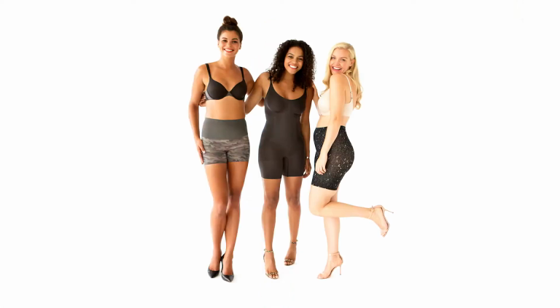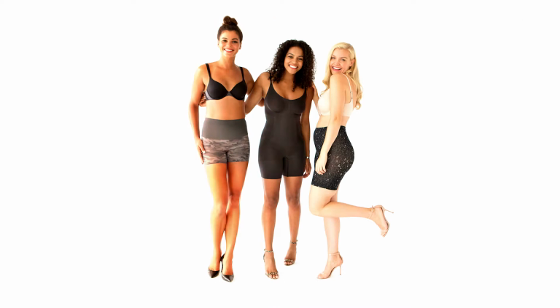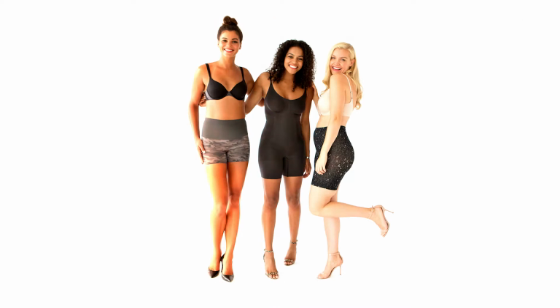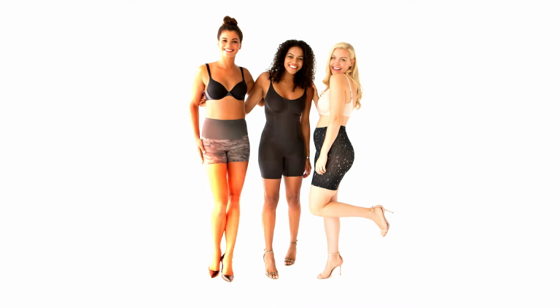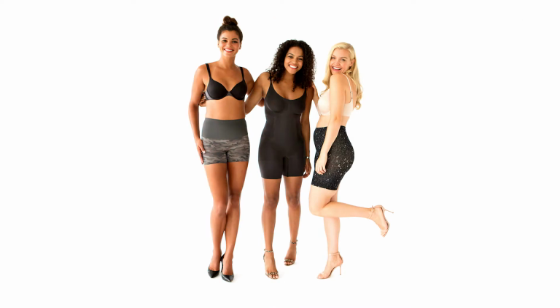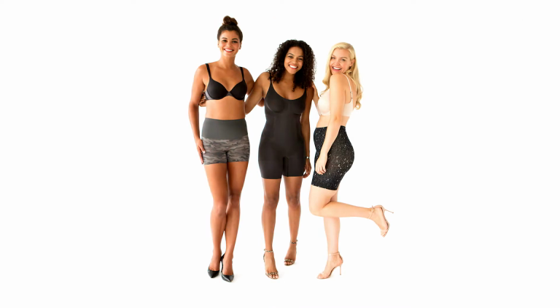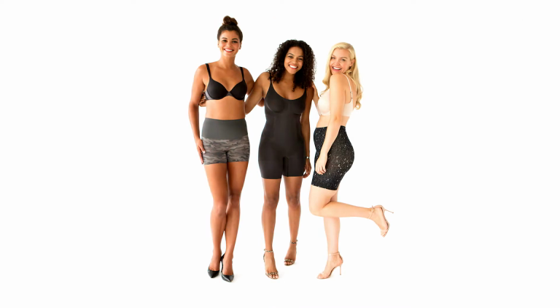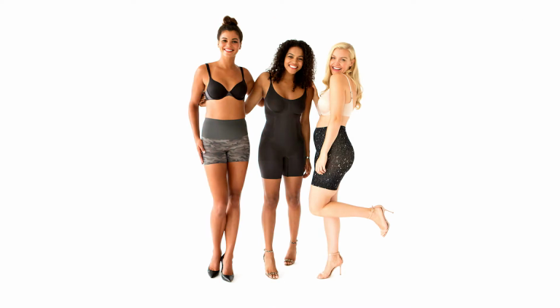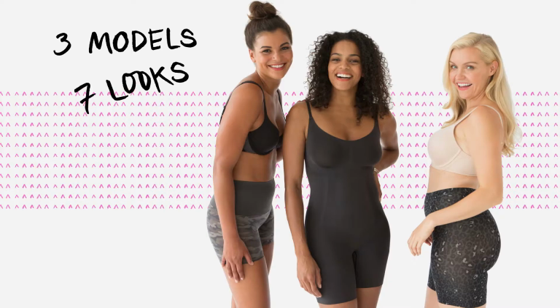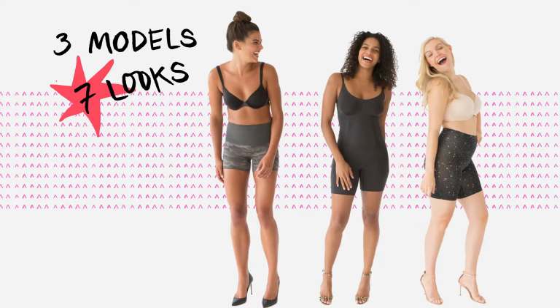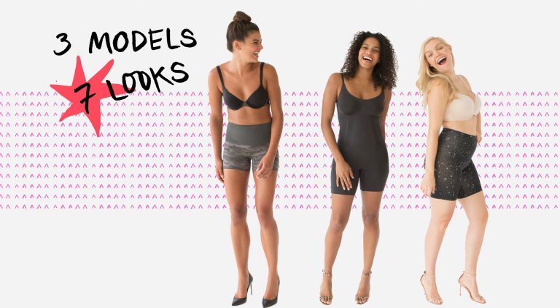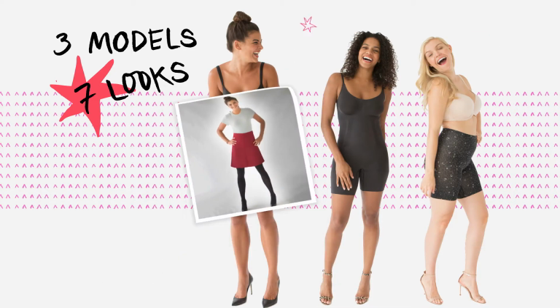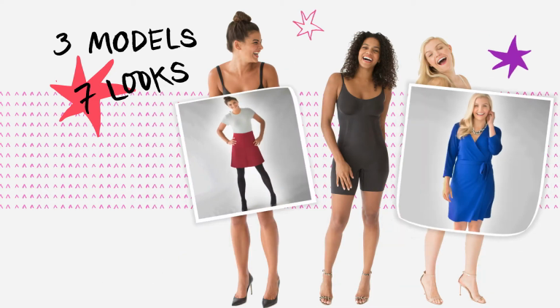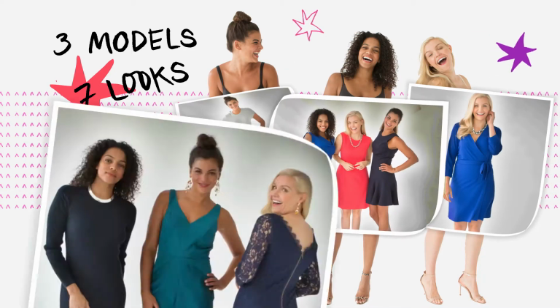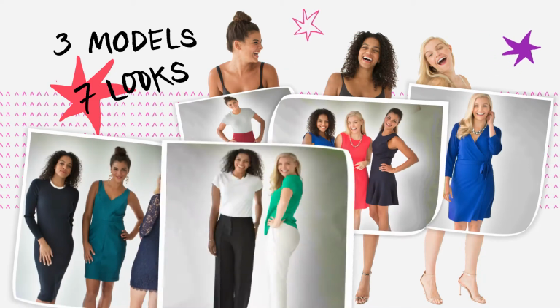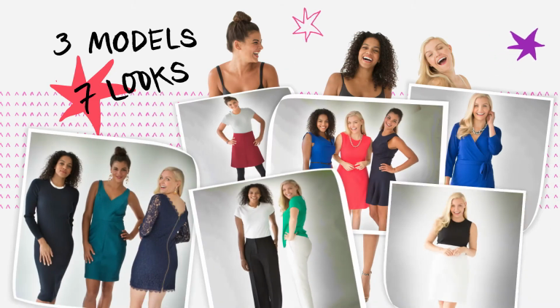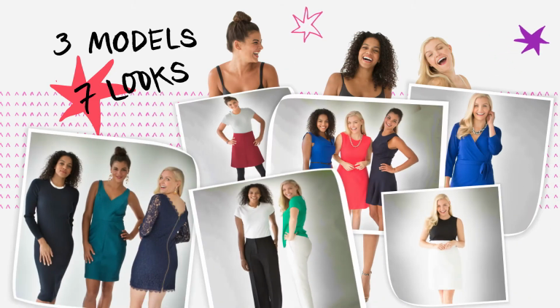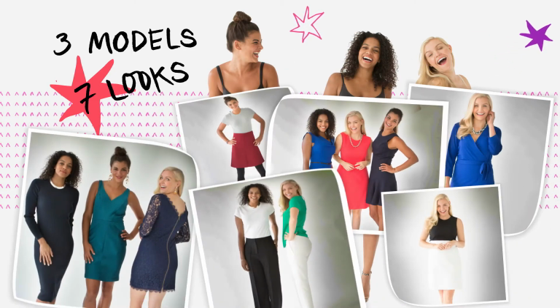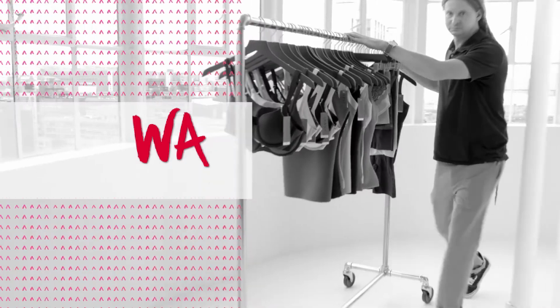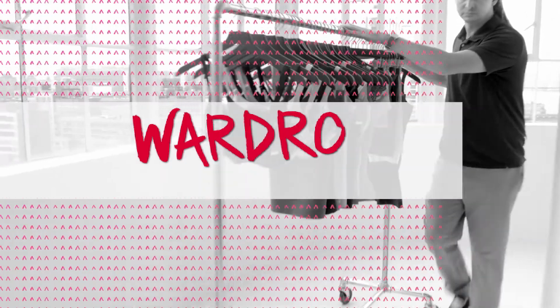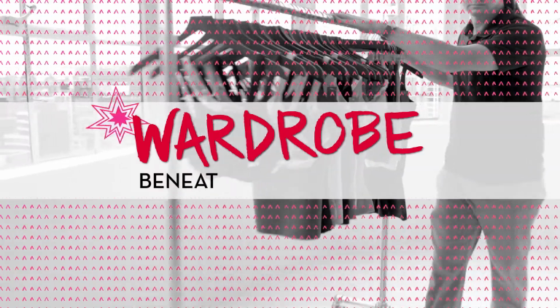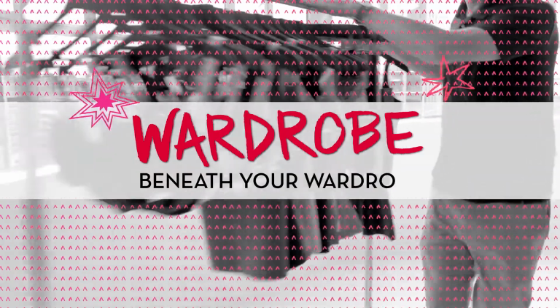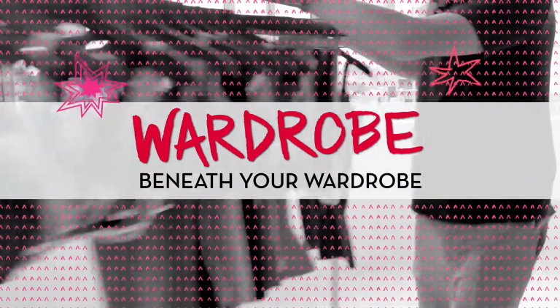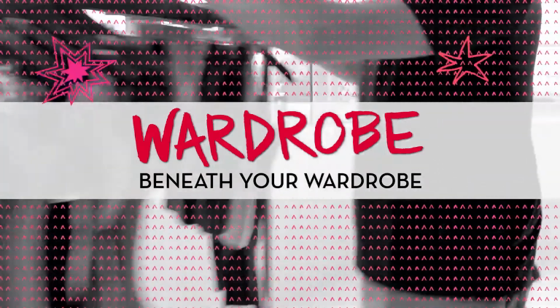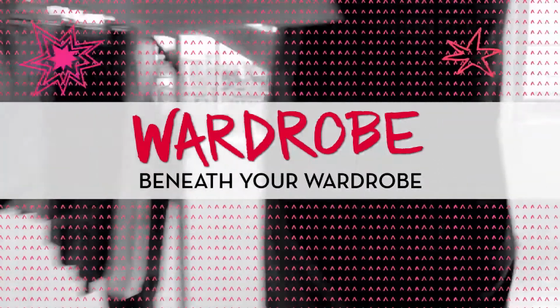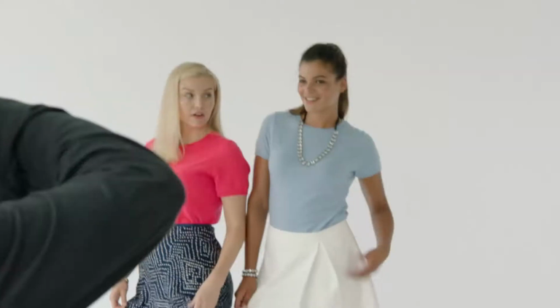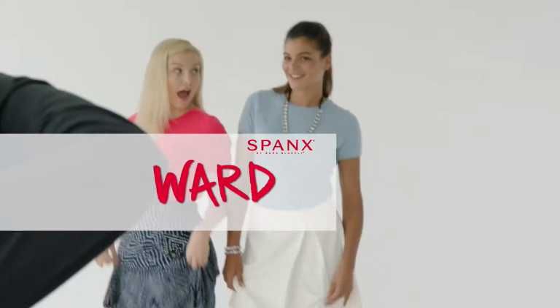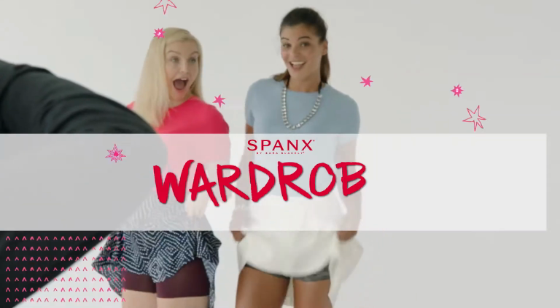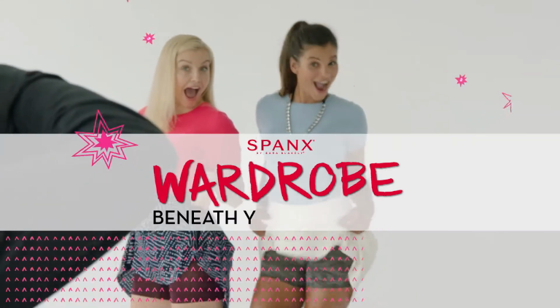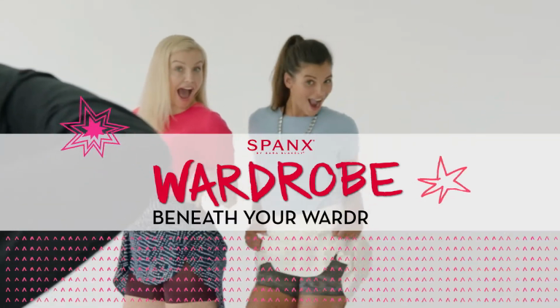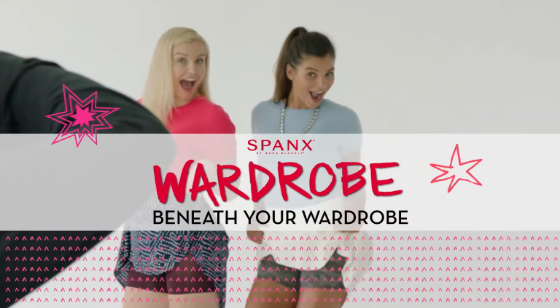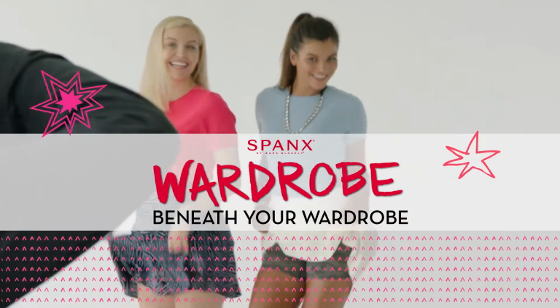At Spanx, we understand. So we're going to show you the wardrobe to wear beneath your wardrobe that will put you in total control.